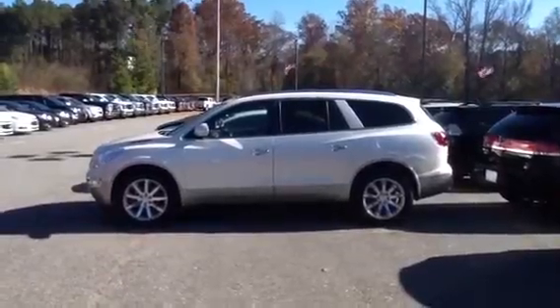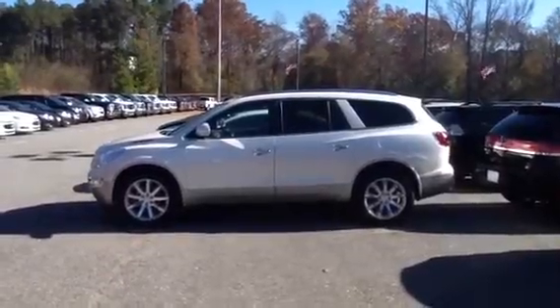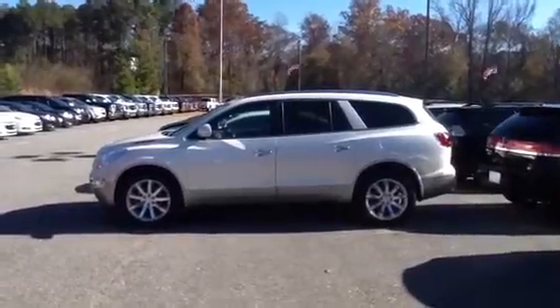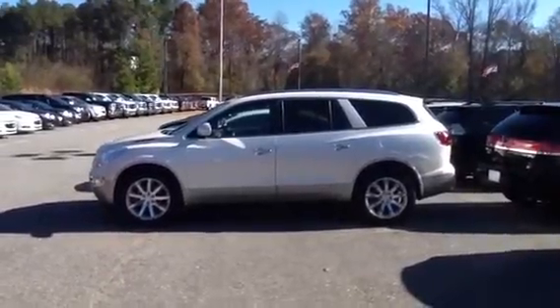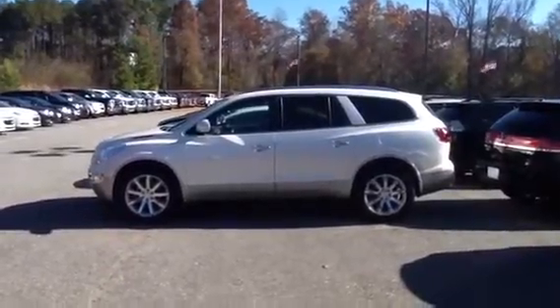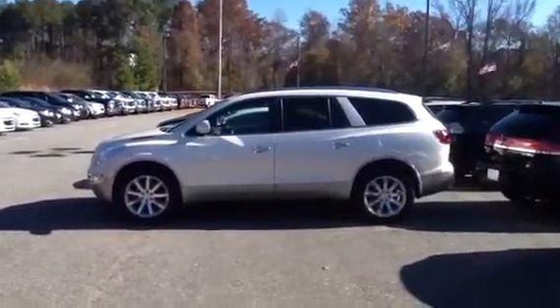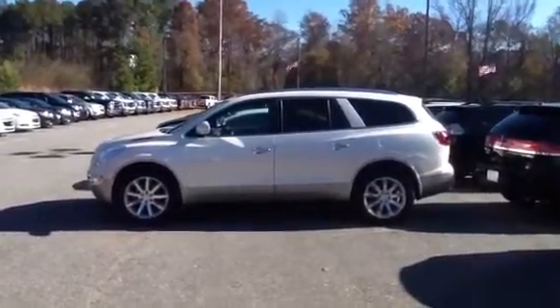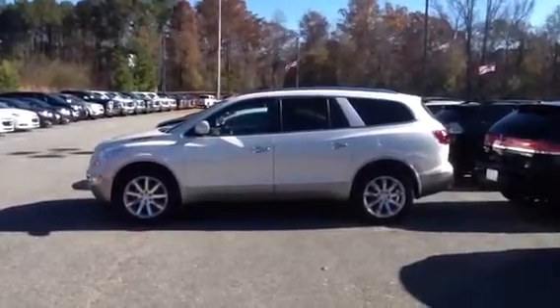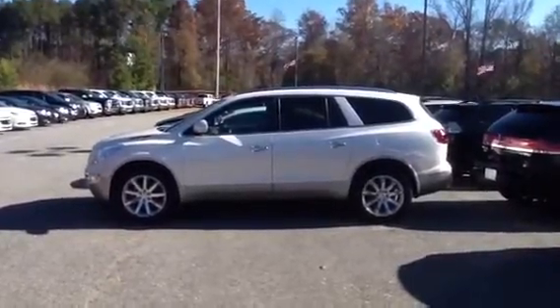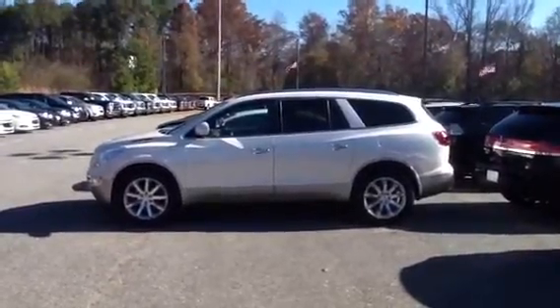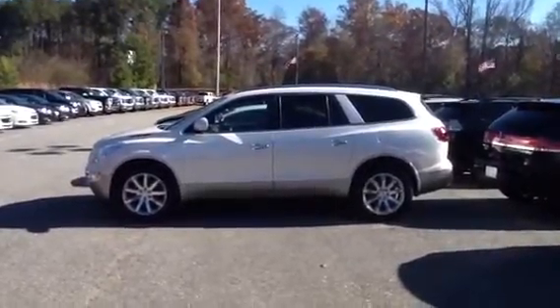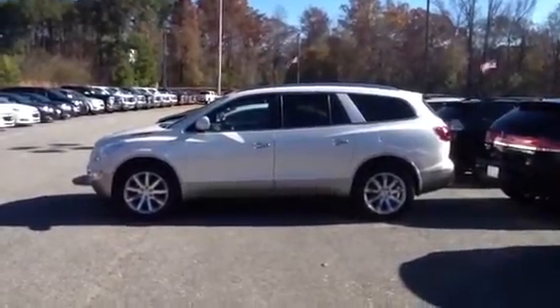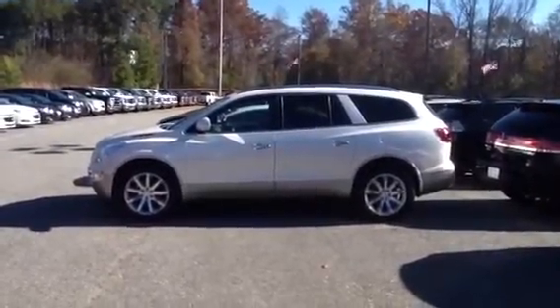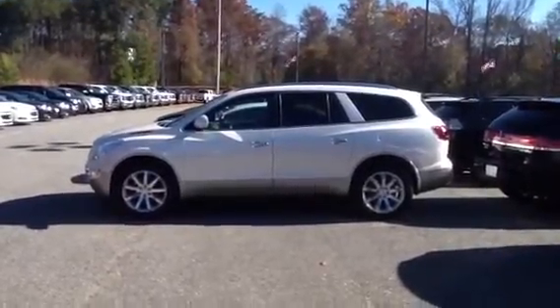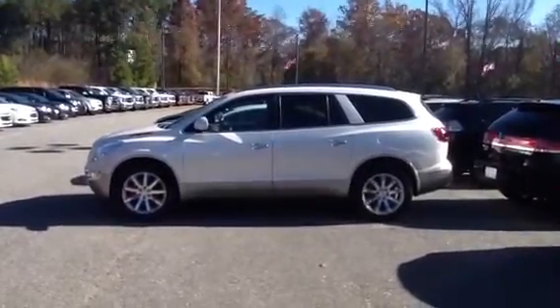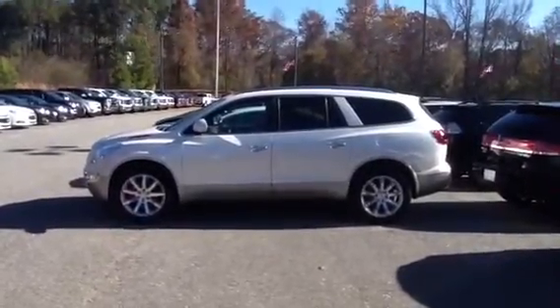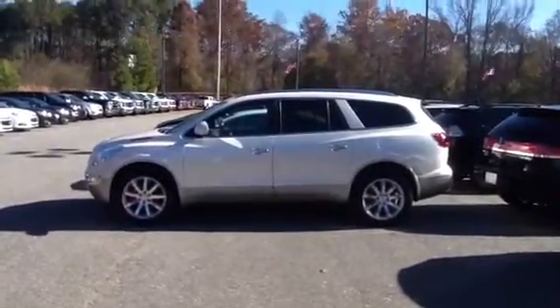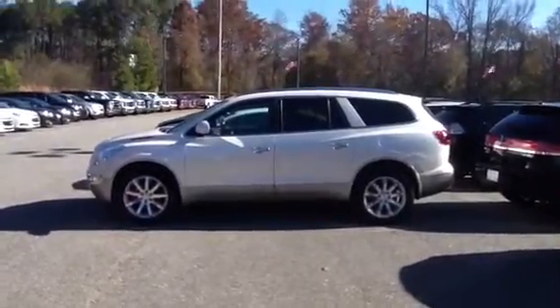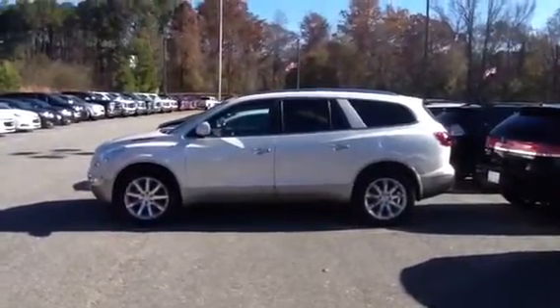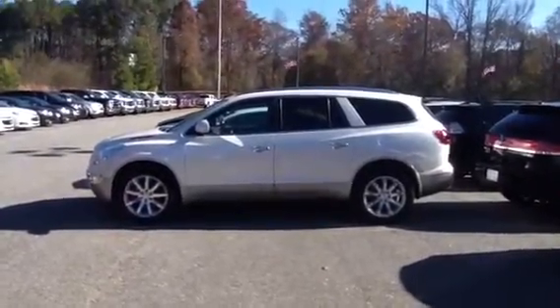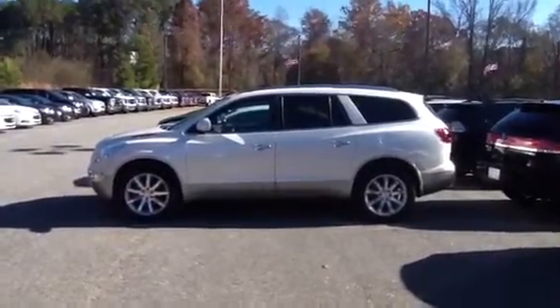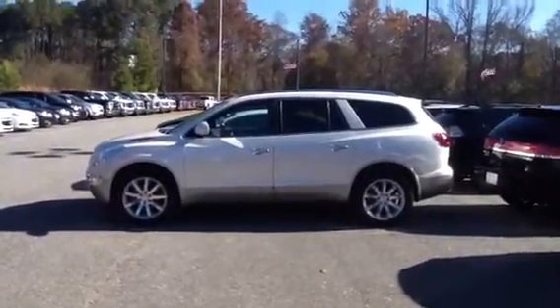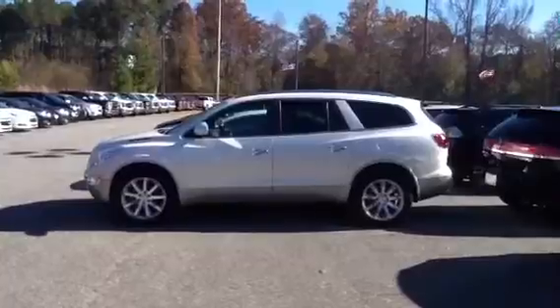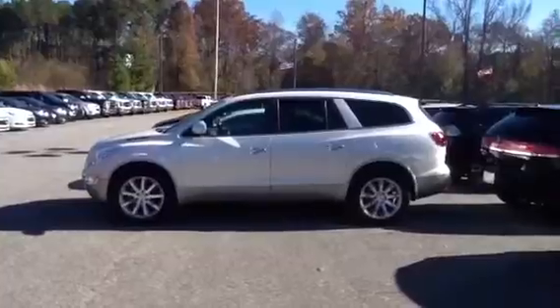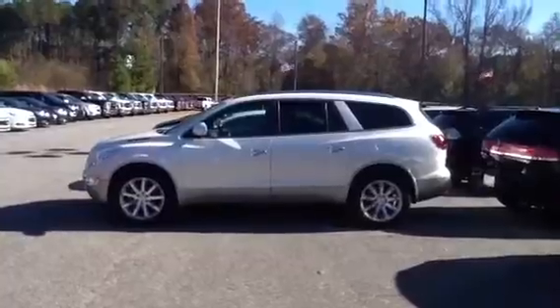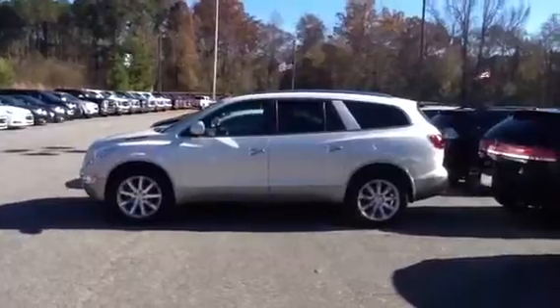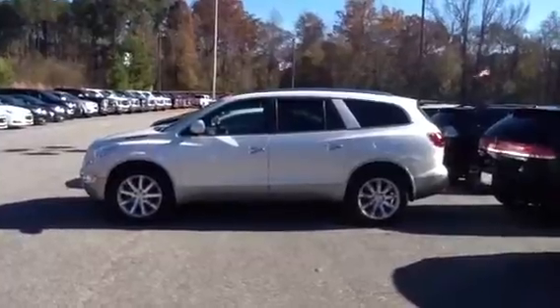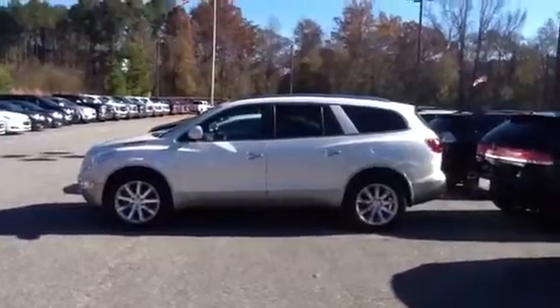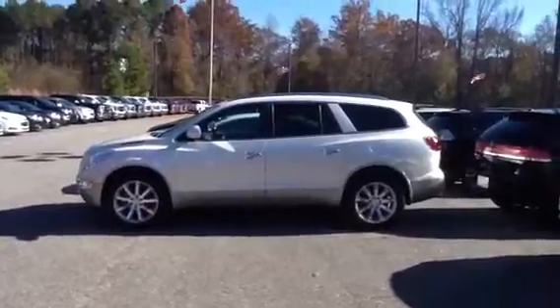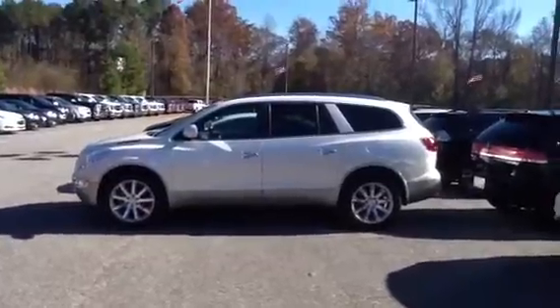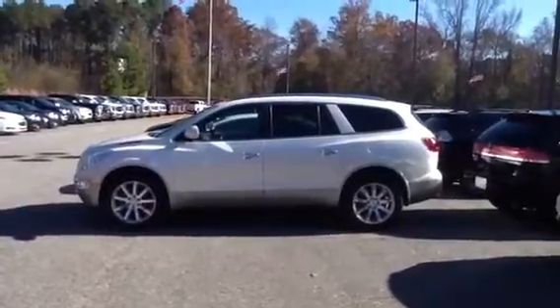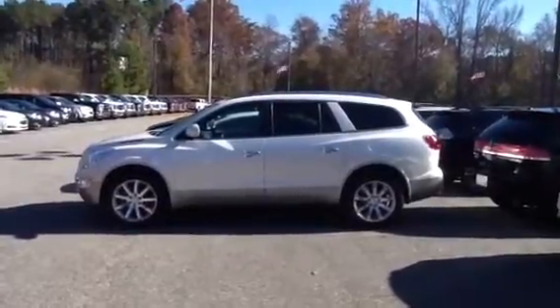Hey Ms. Shirley, this is Josh Stroh from Jimmy Britt Chevrolet. Thank you so much for your interest in our 2011 Buick Enclave.